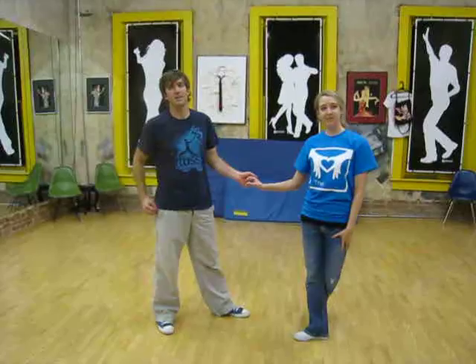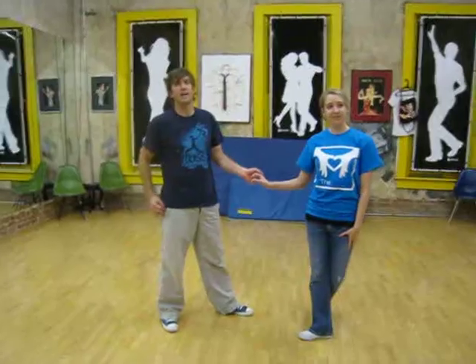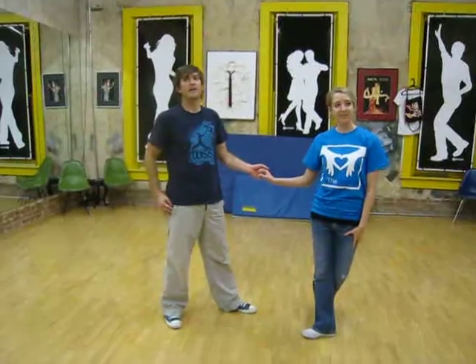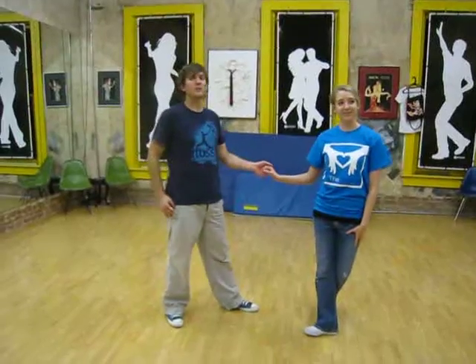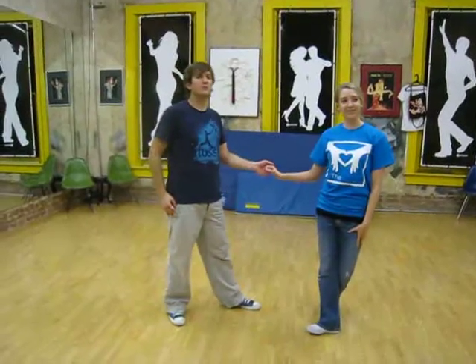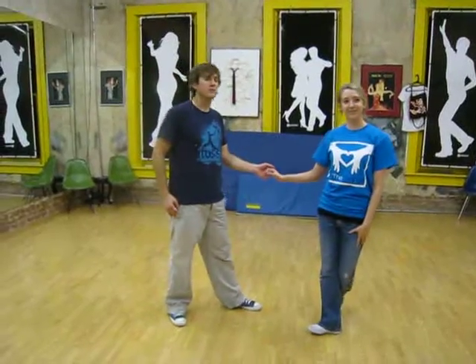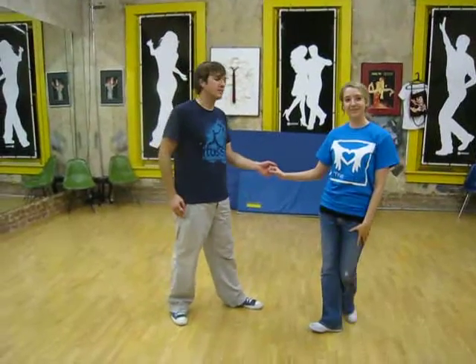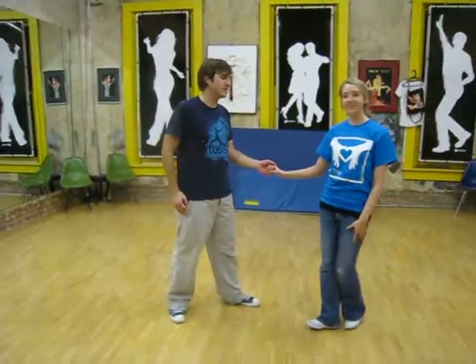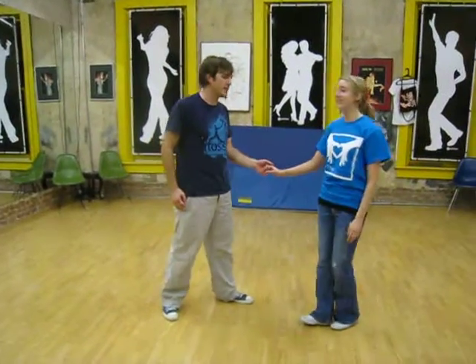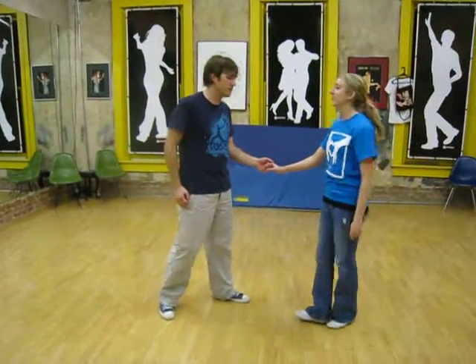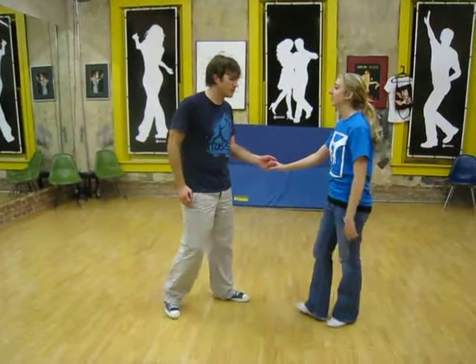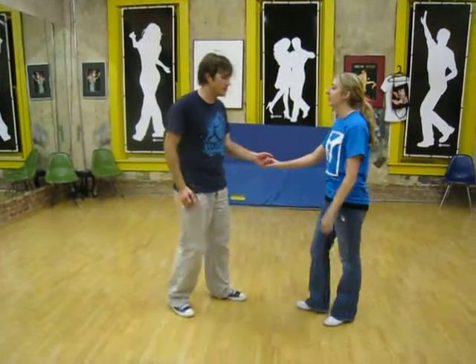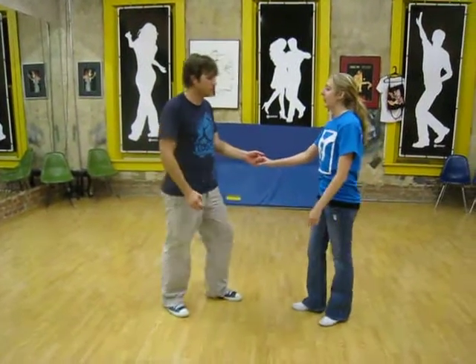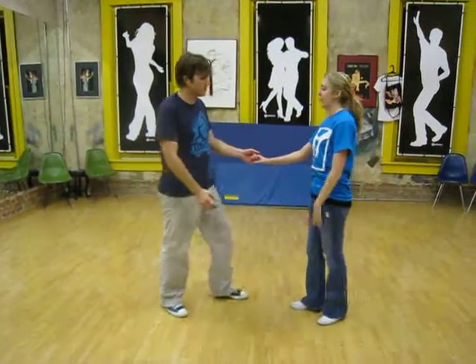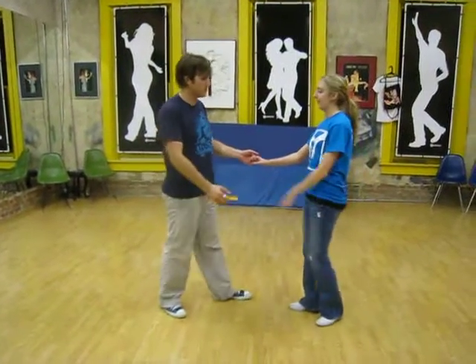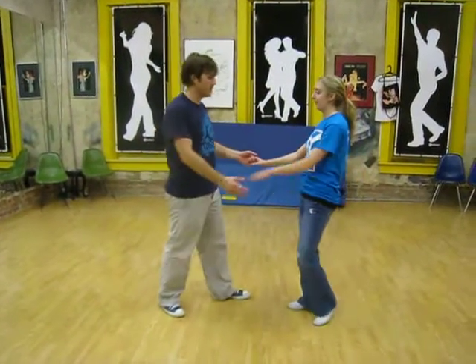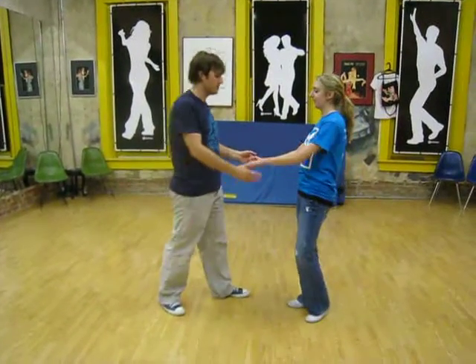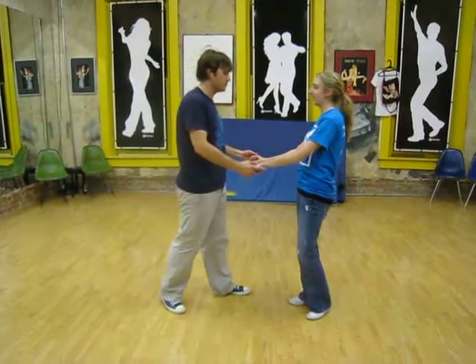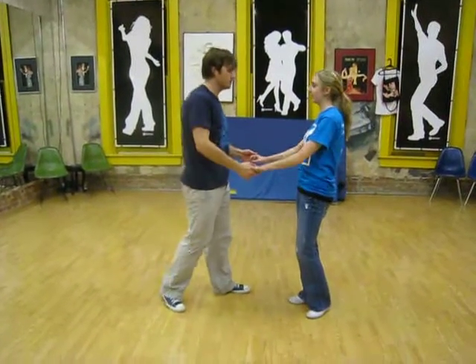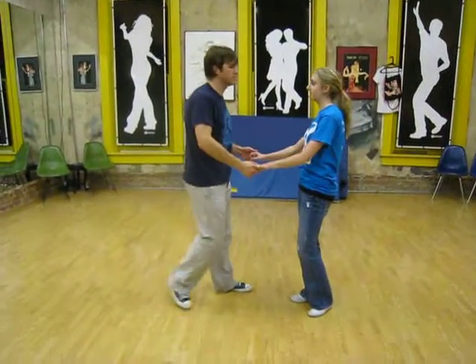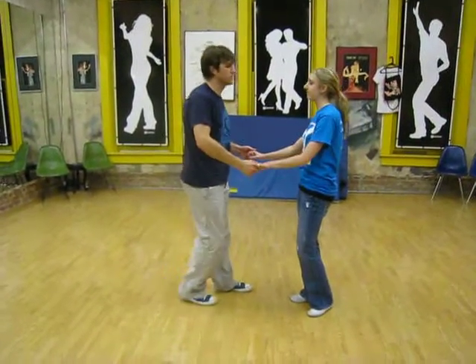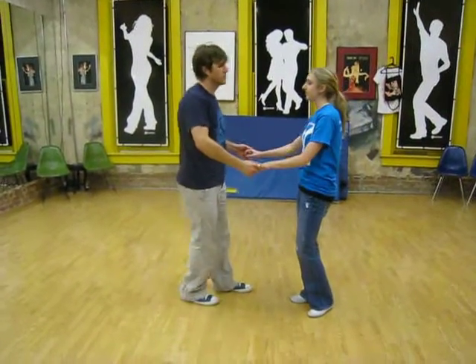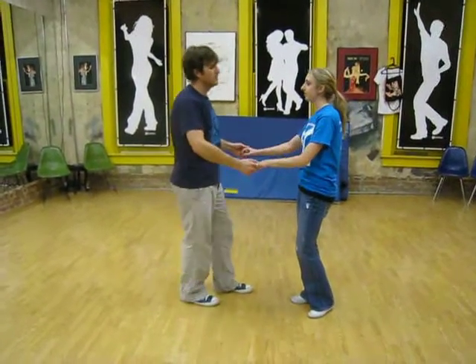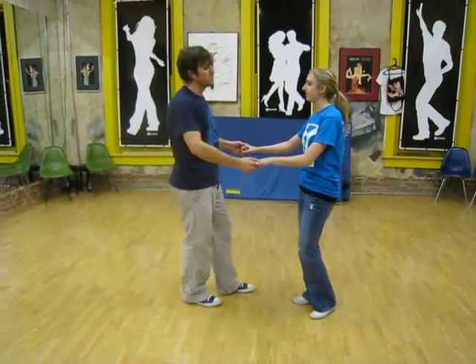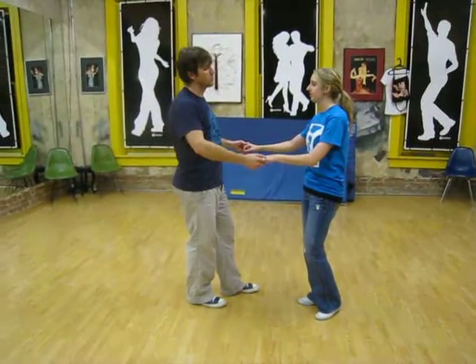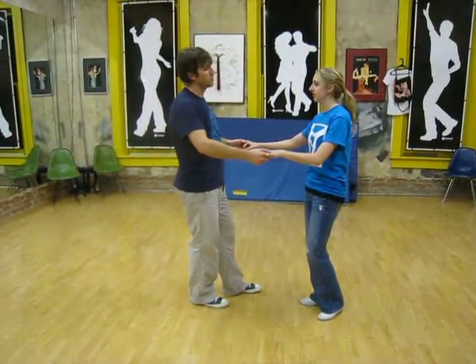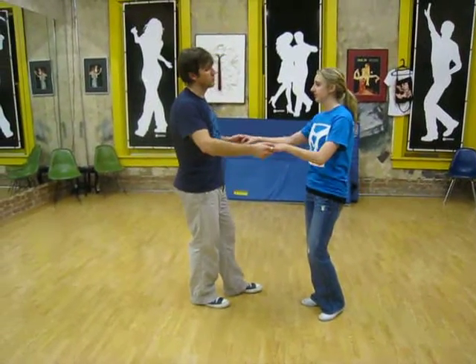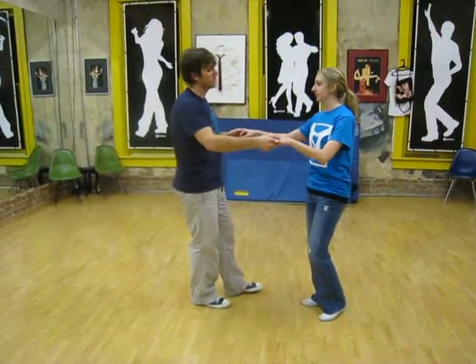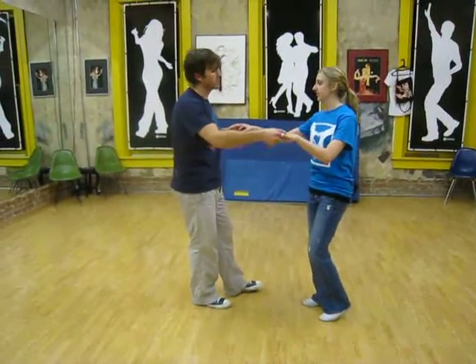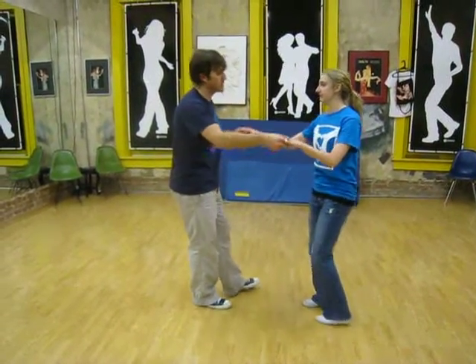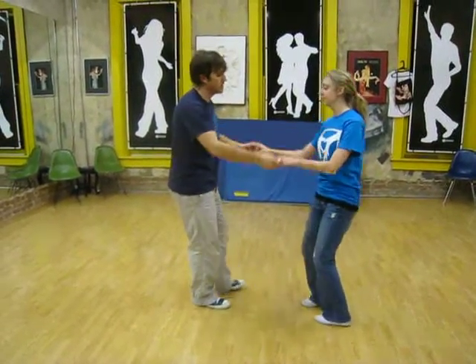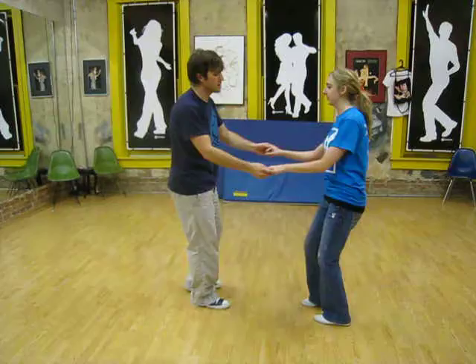Hello, this week in Lindy Hop. We continue last week's move where we started here.